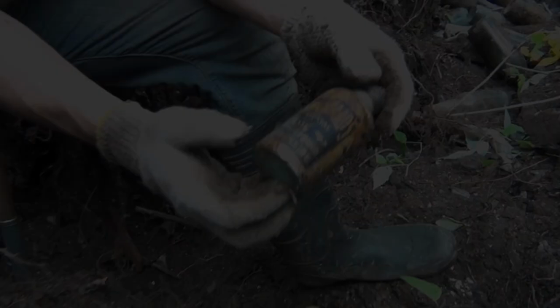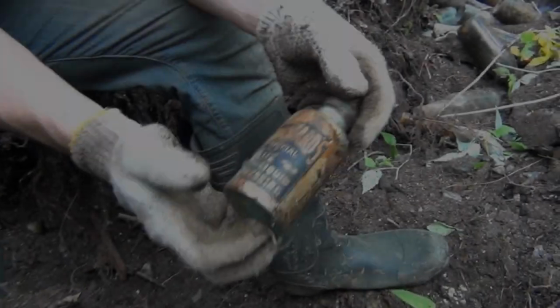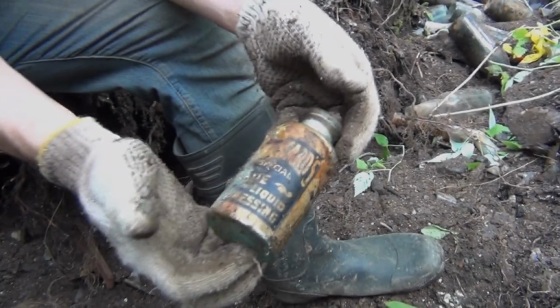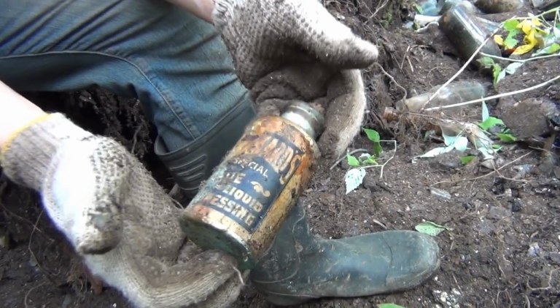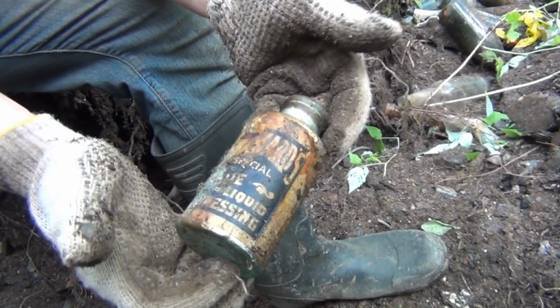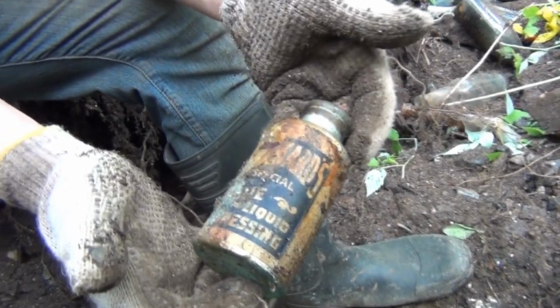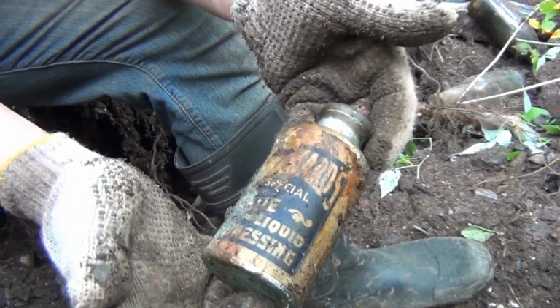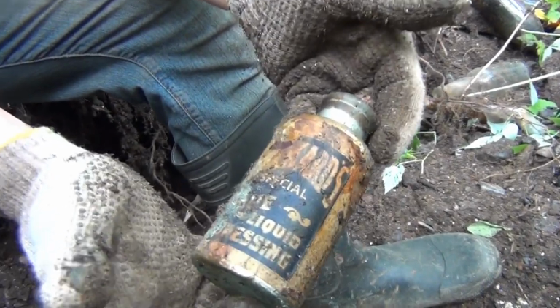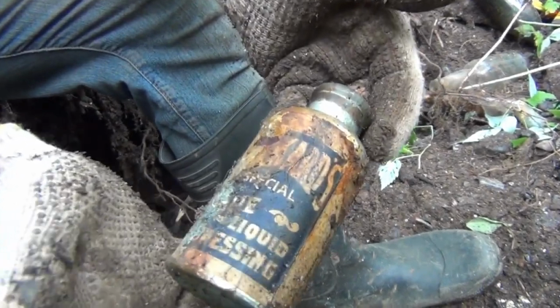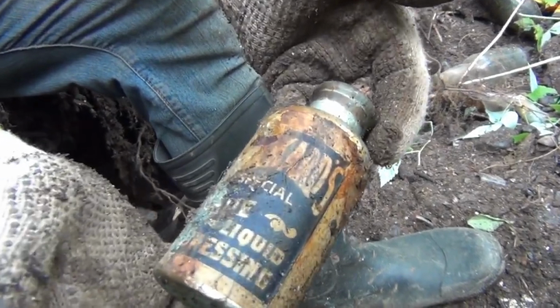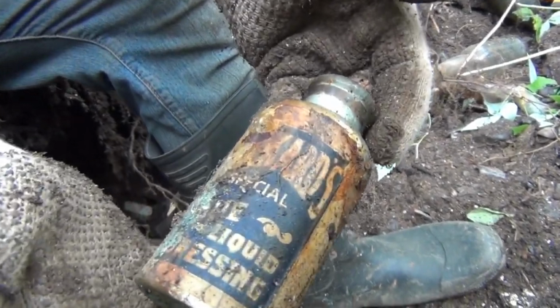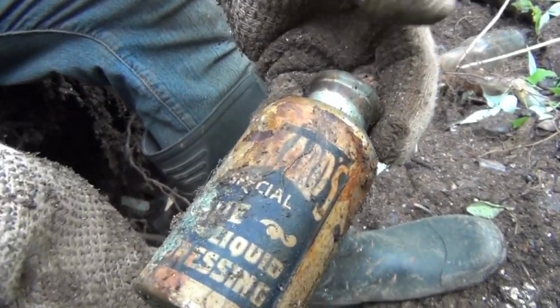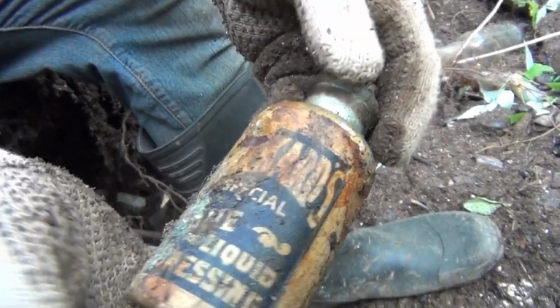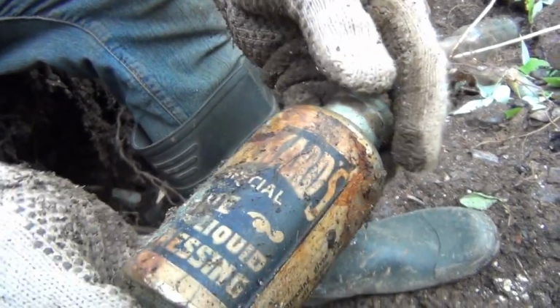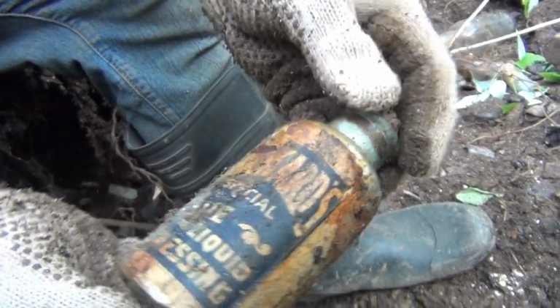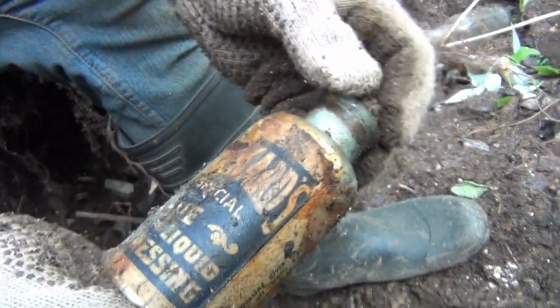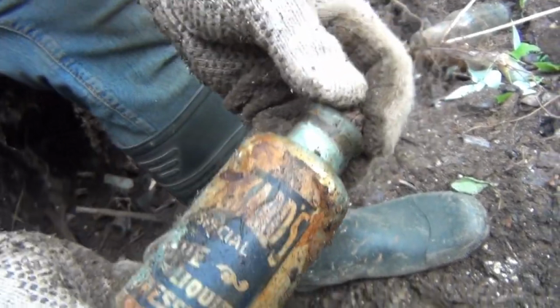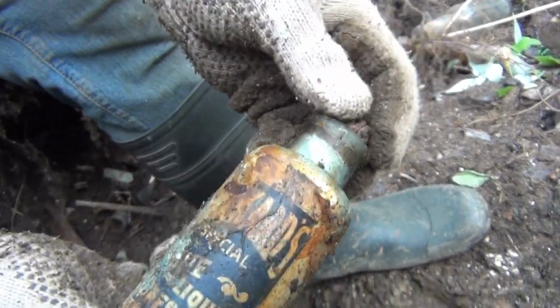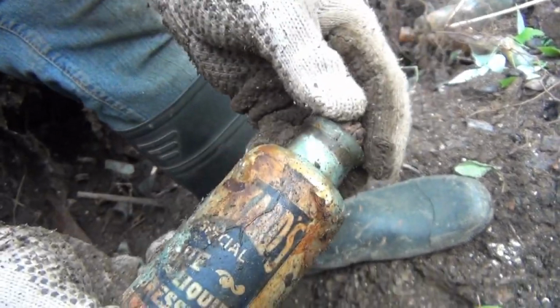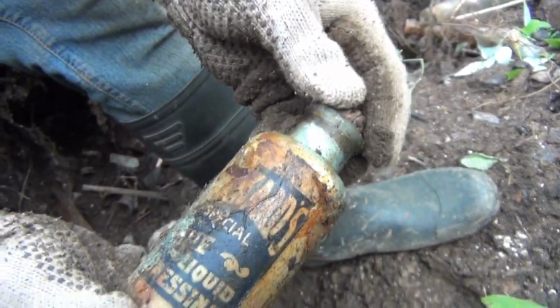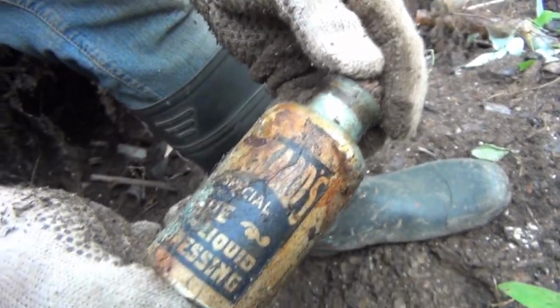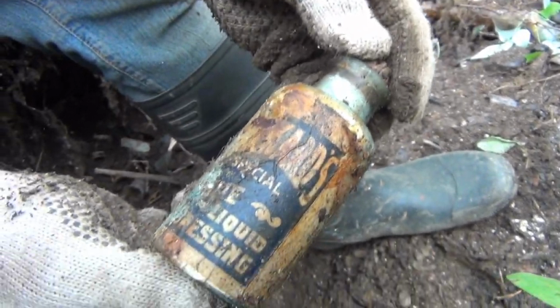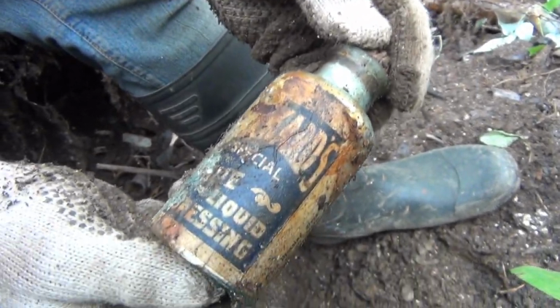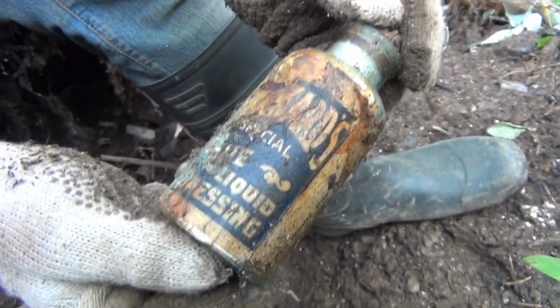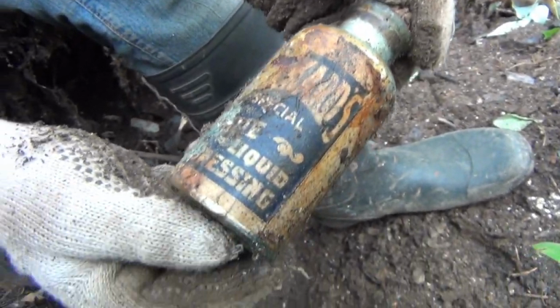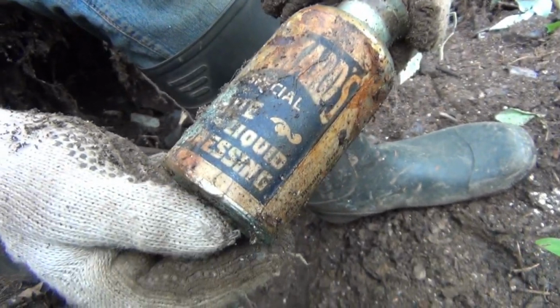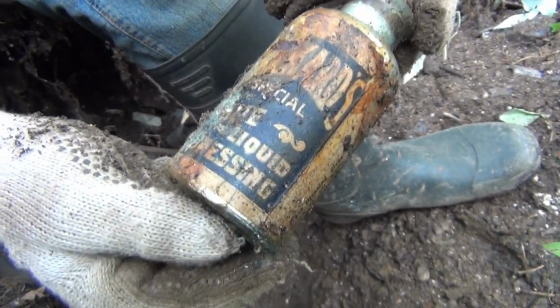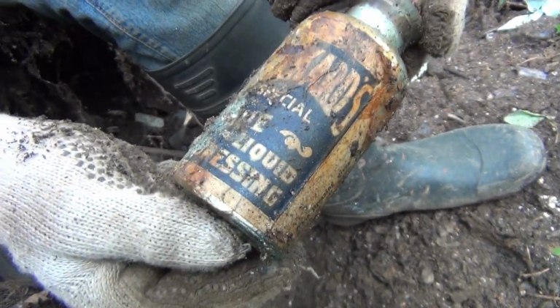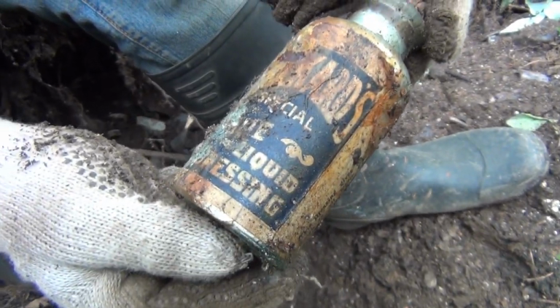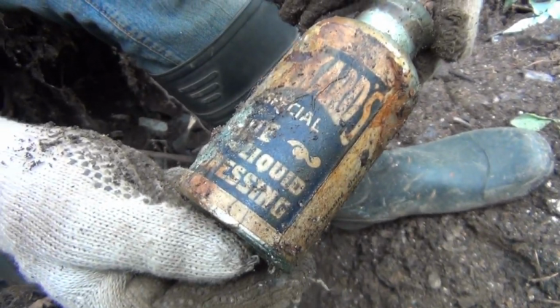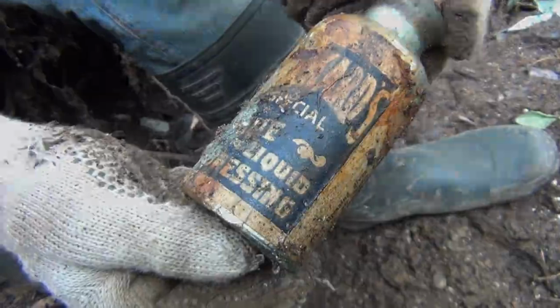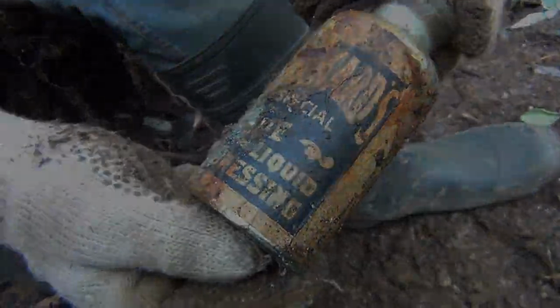Look what Jay just pulled out. That is freaking cool. The label is still on it.